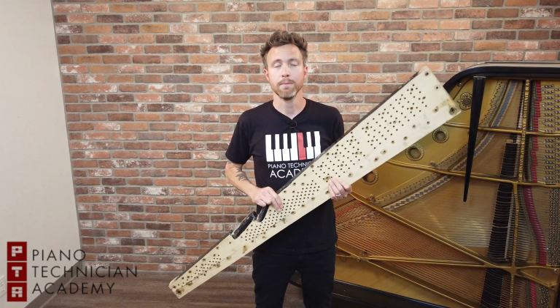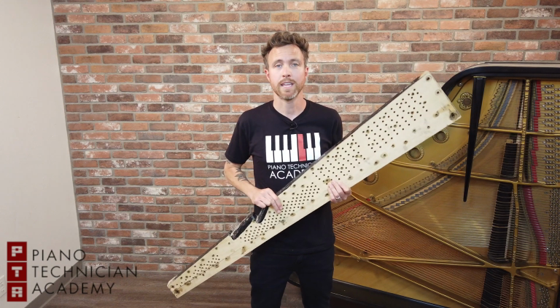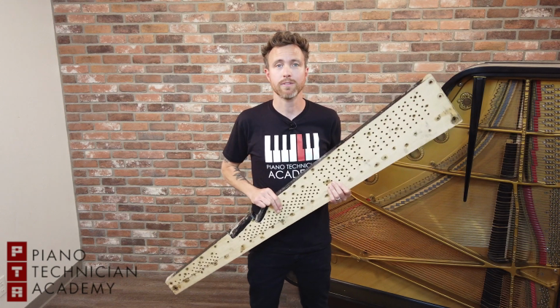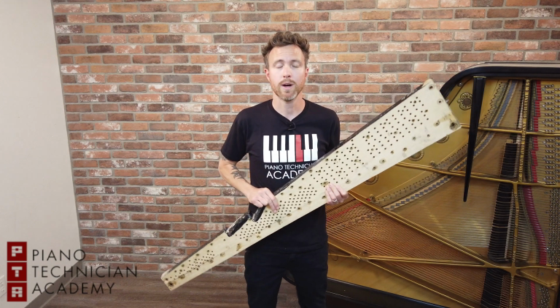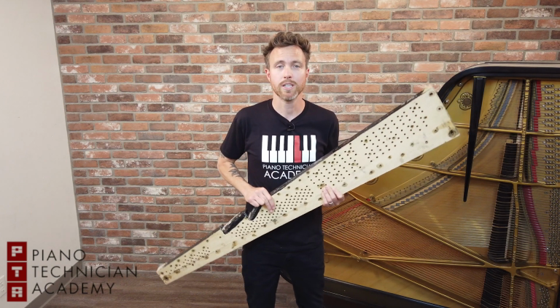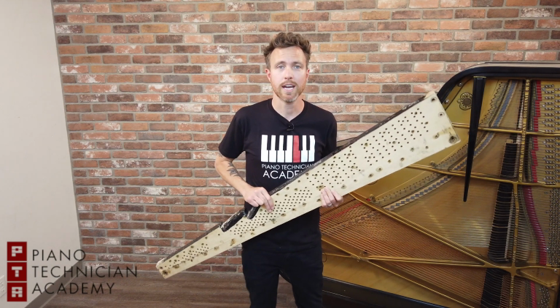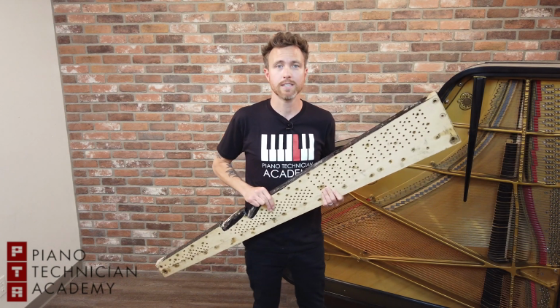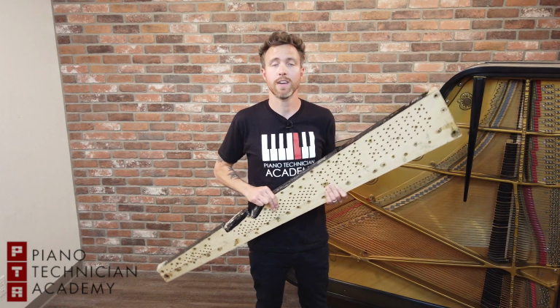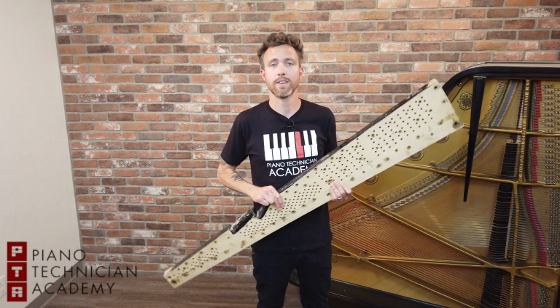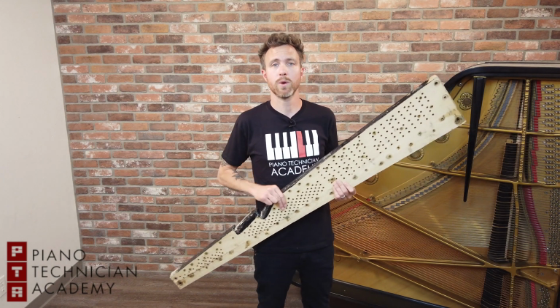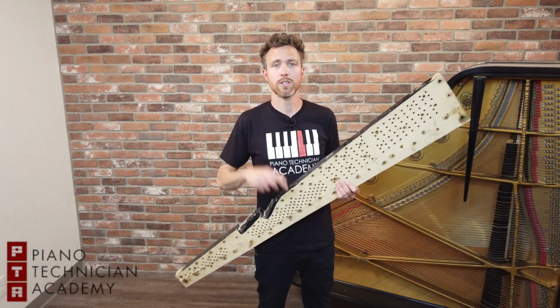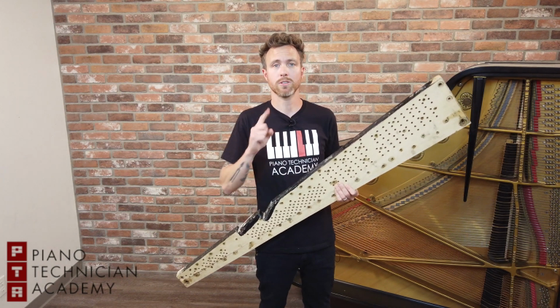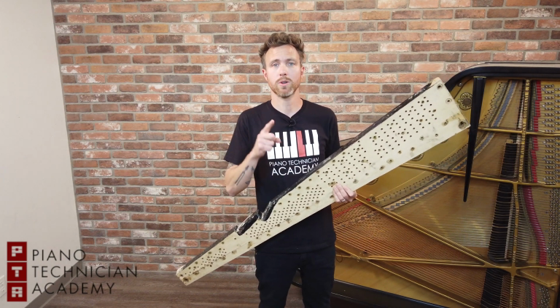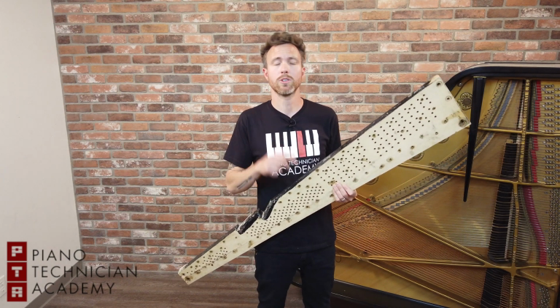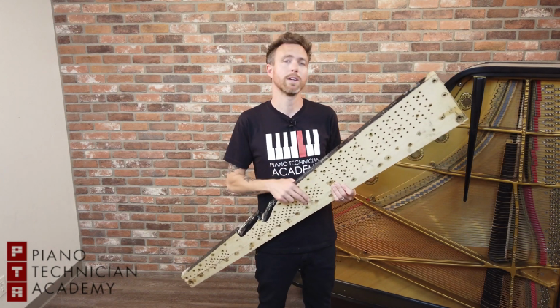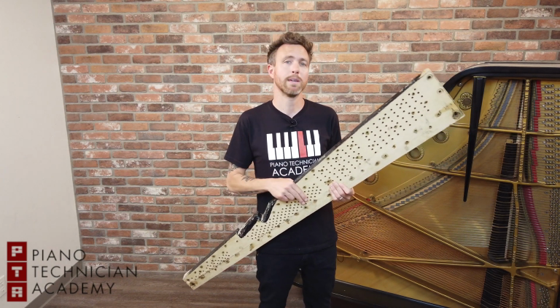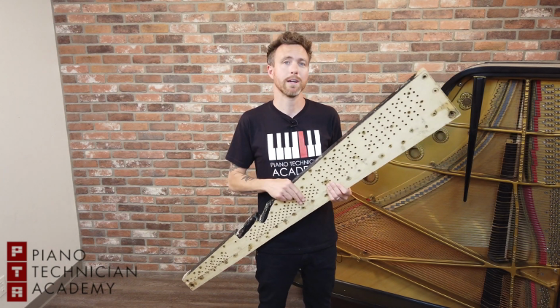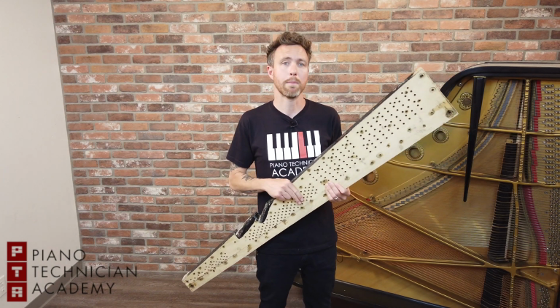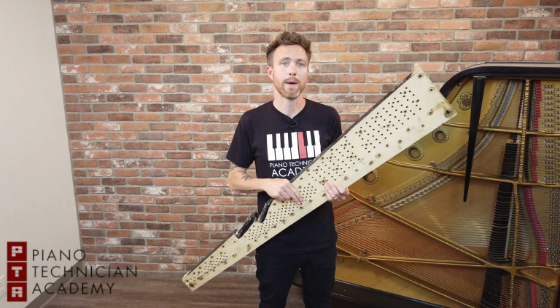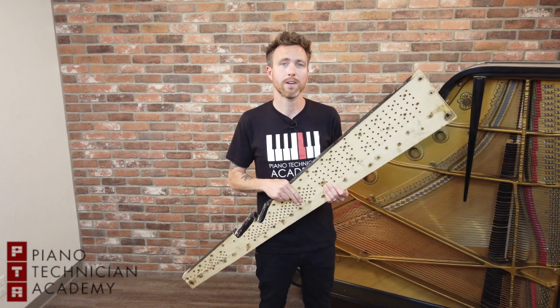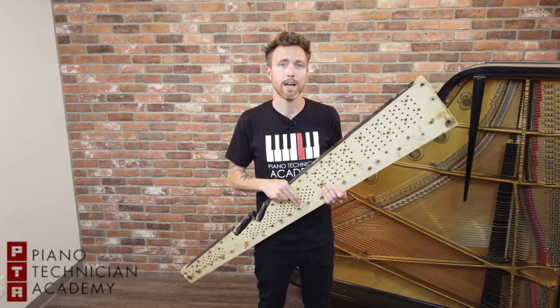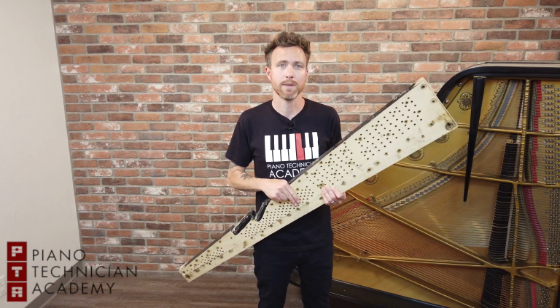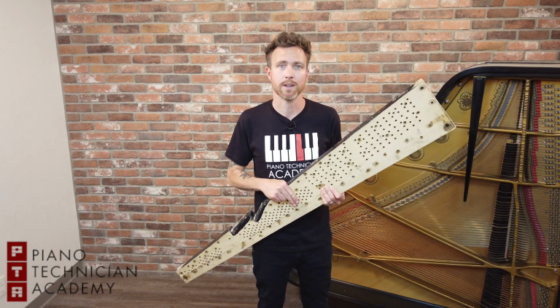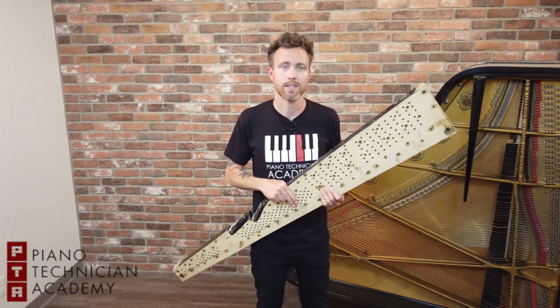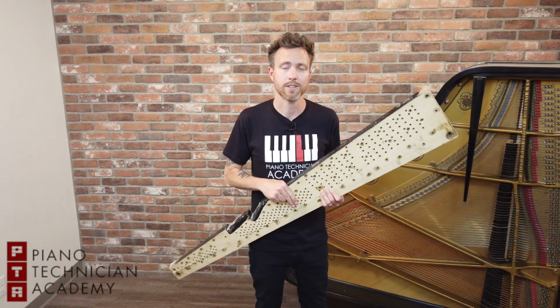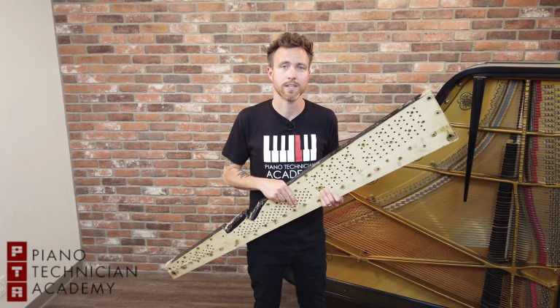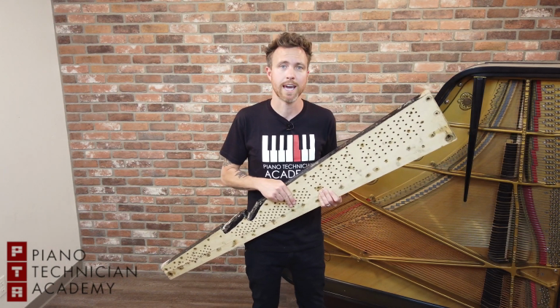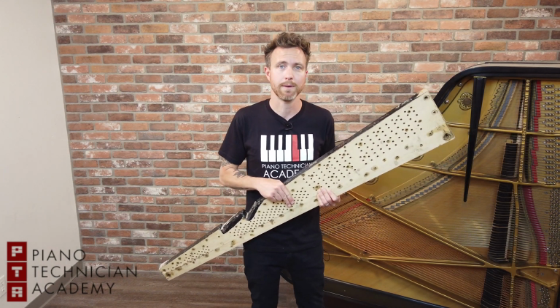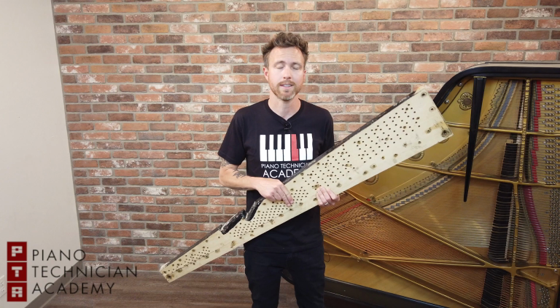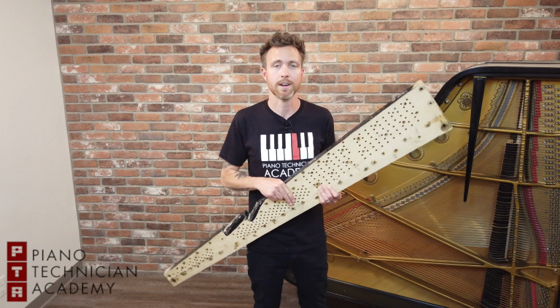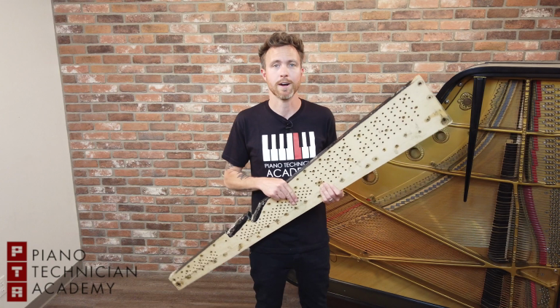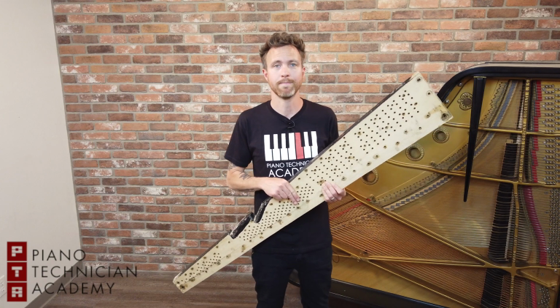Thanks for watching, guys. If you have any questions, always shoot me an email at michael@pianotechnicianacademy.com.